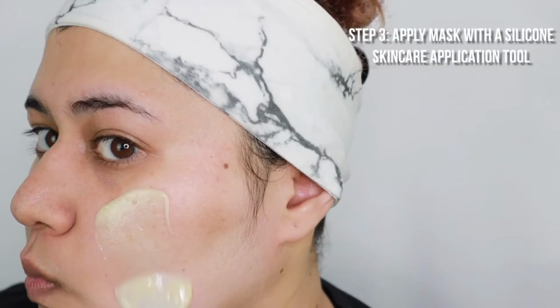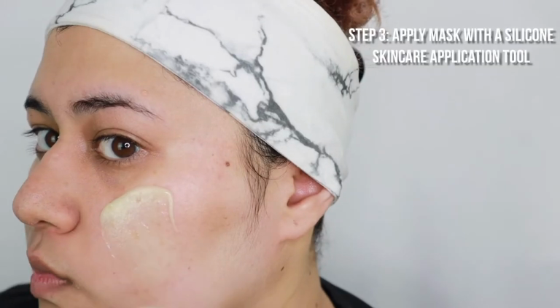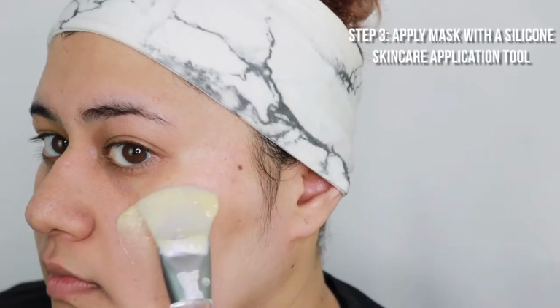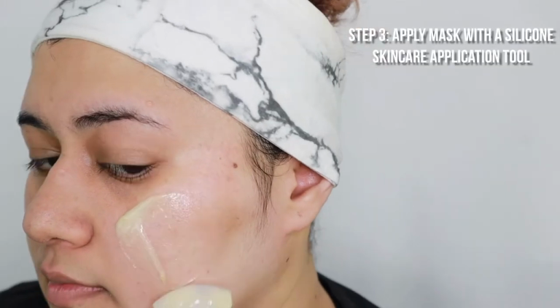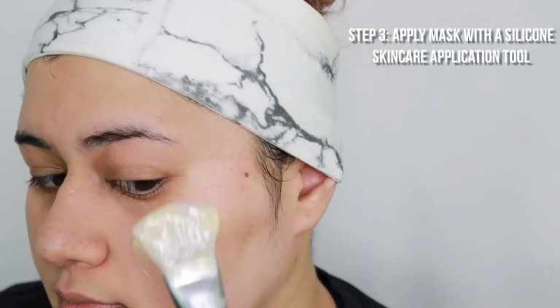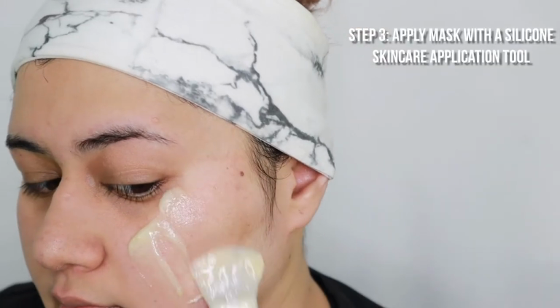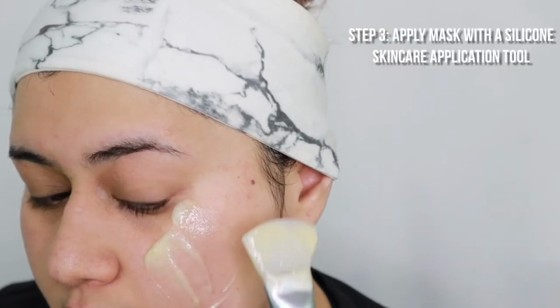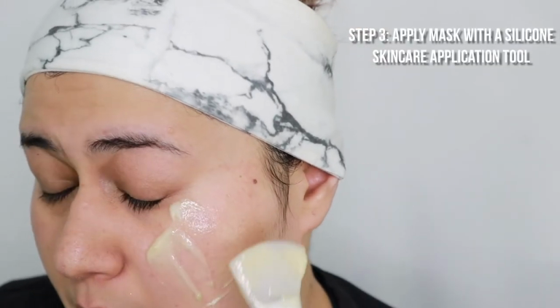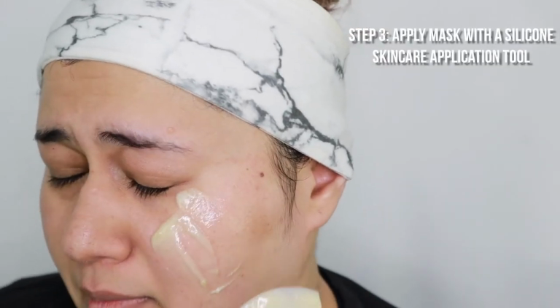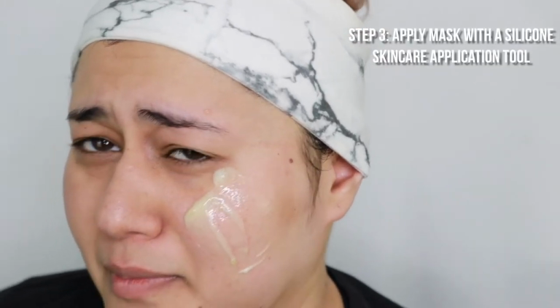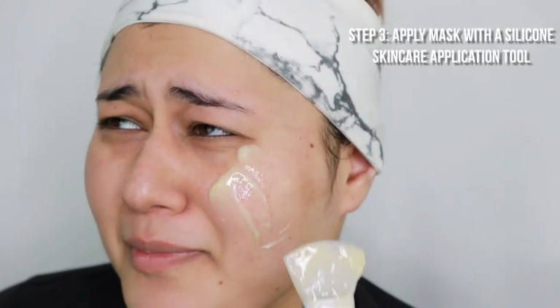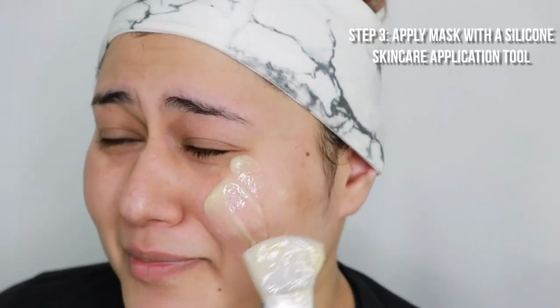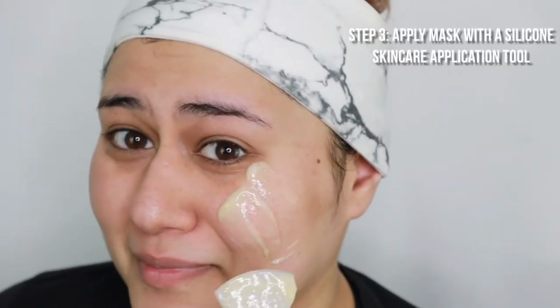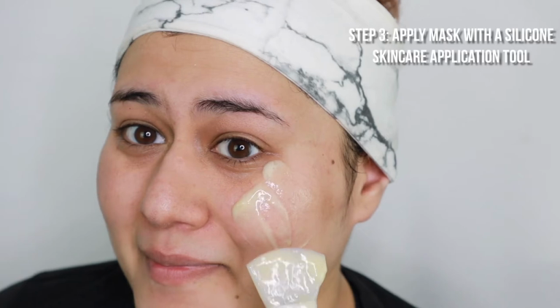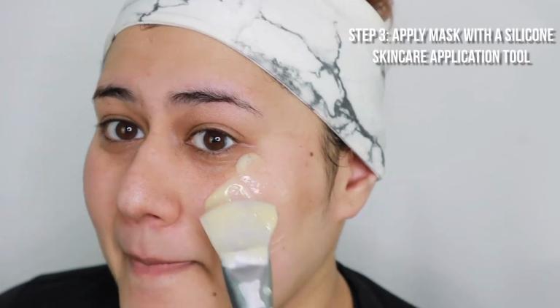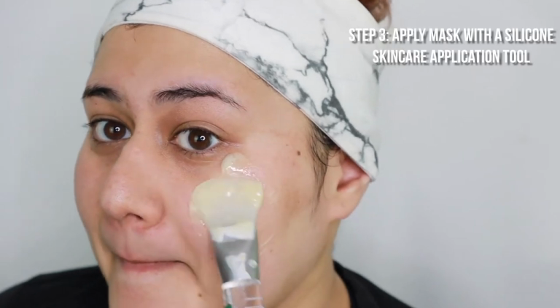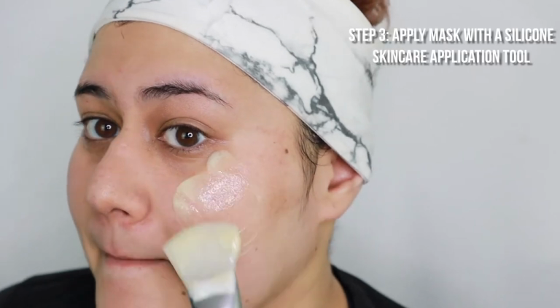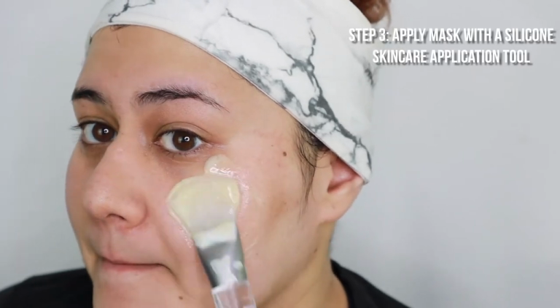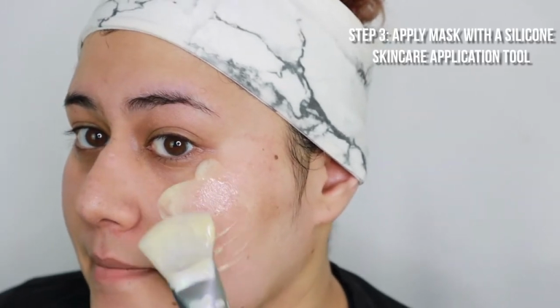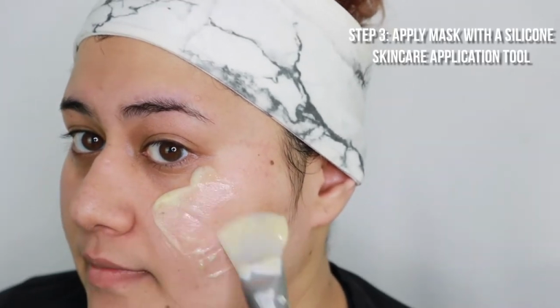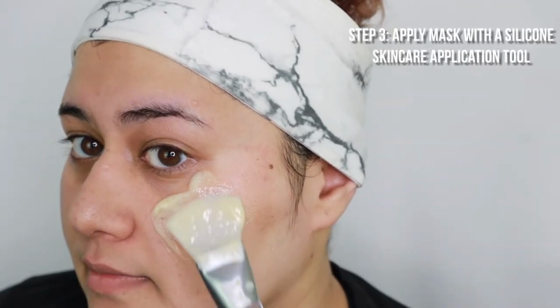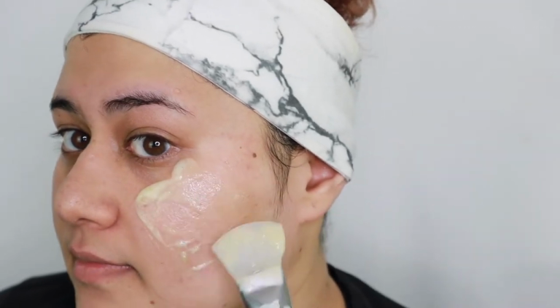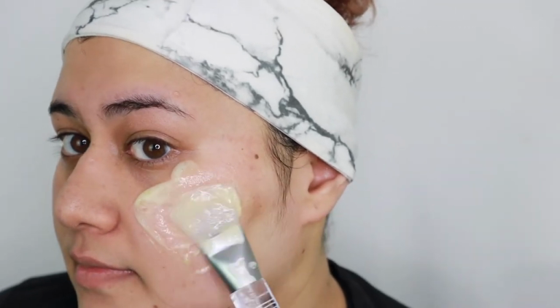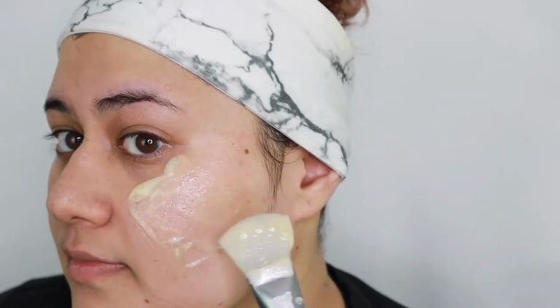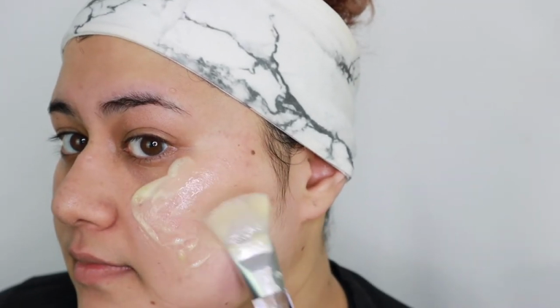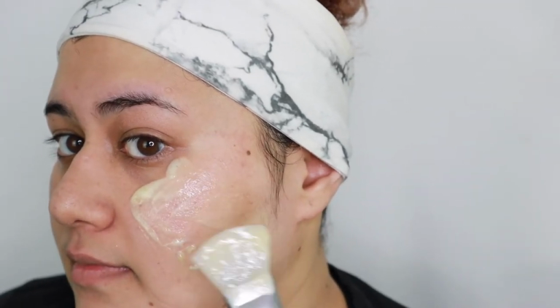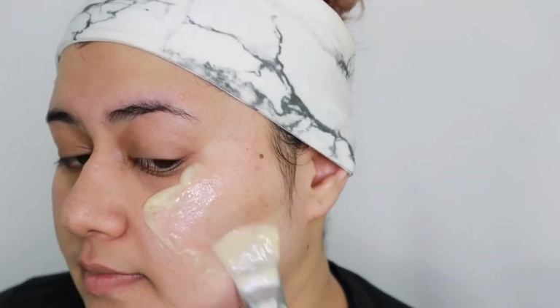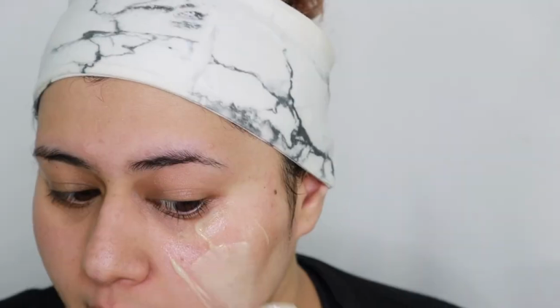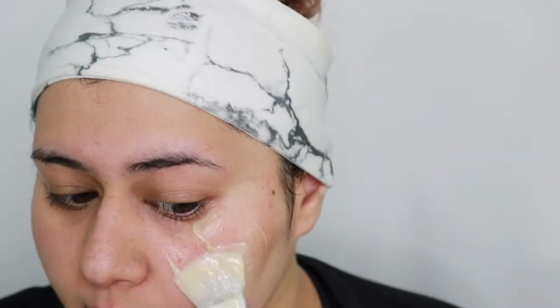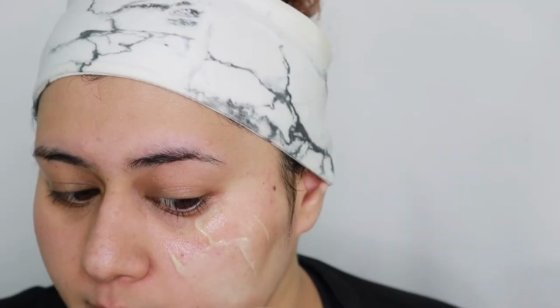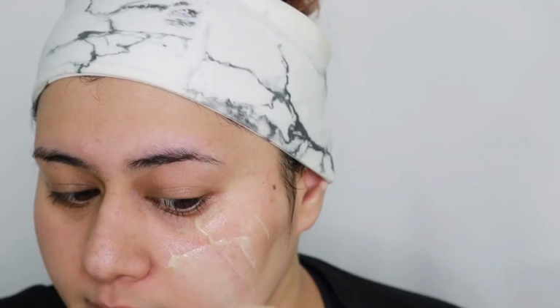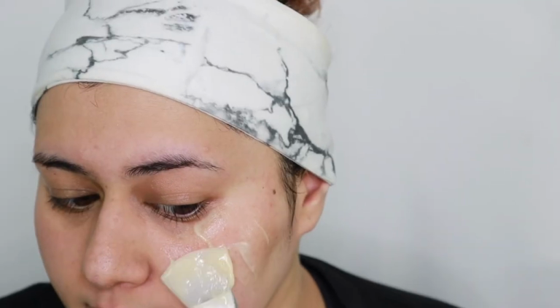Step 3: apply all over the skin using a silicone skincare application tool.